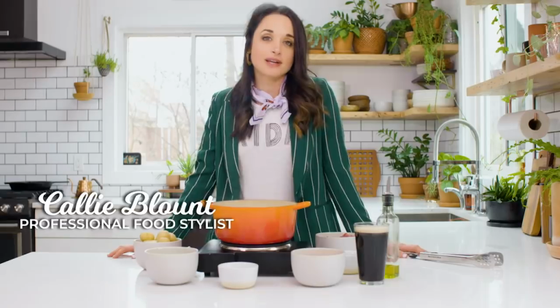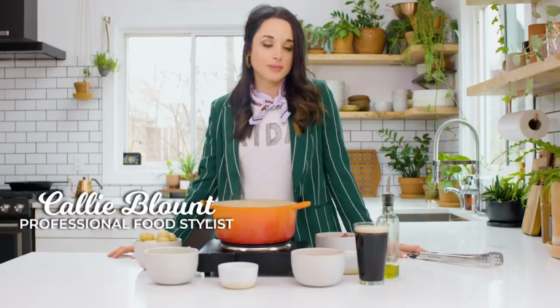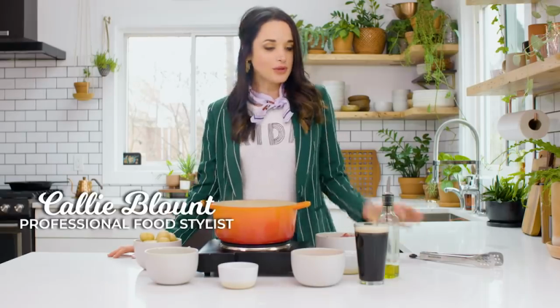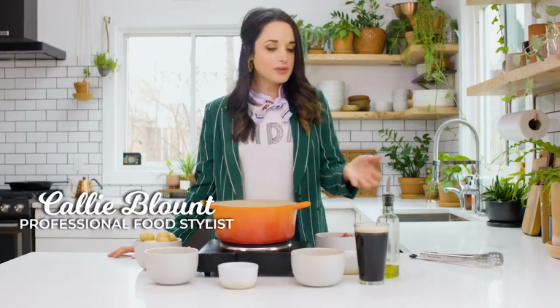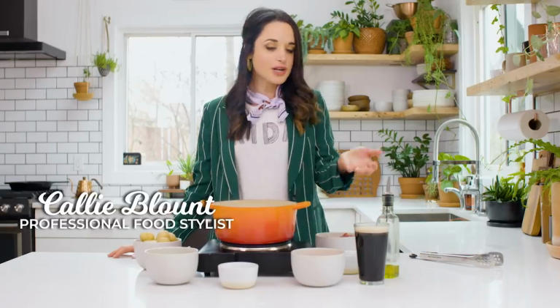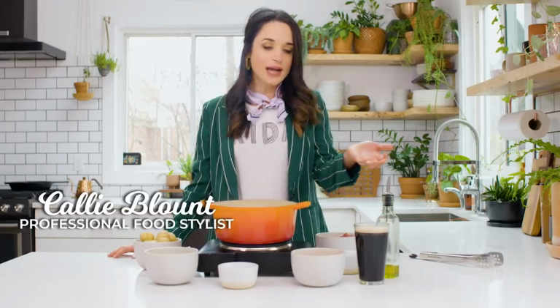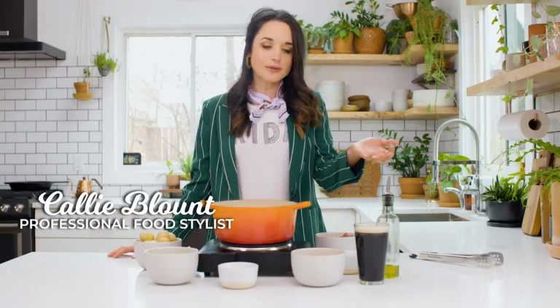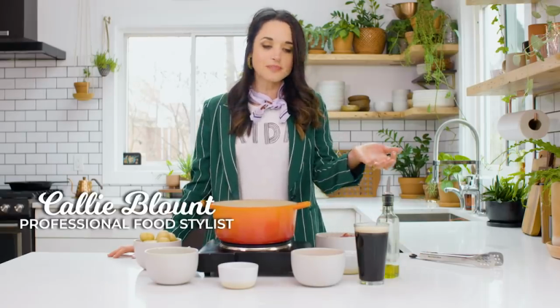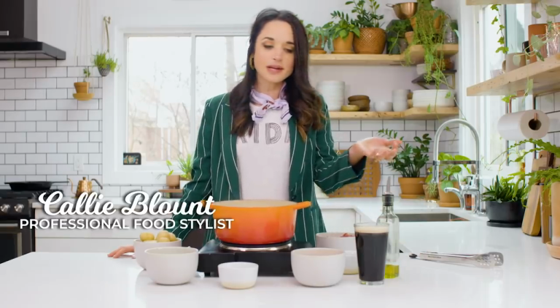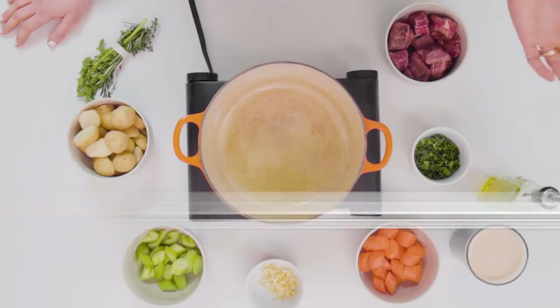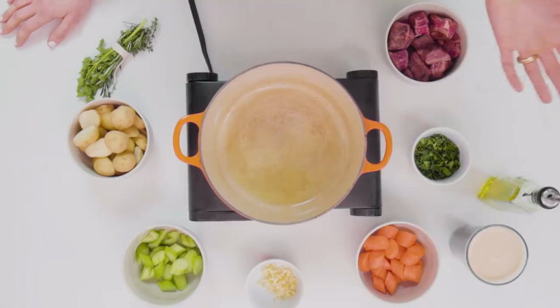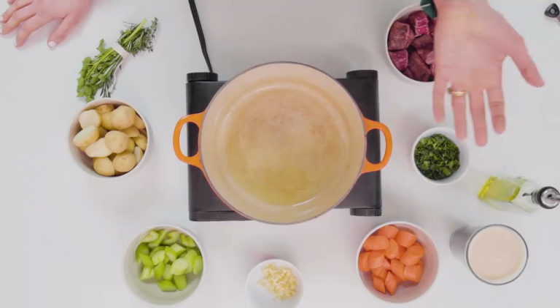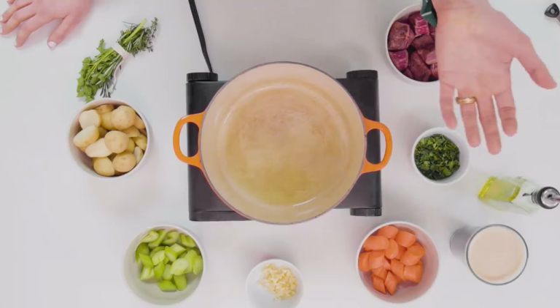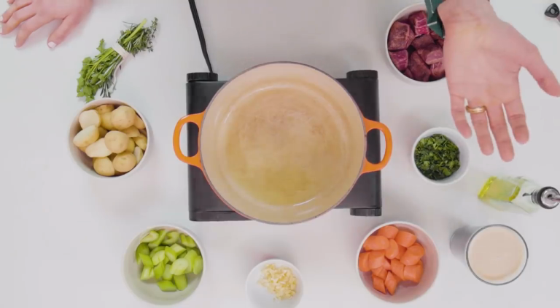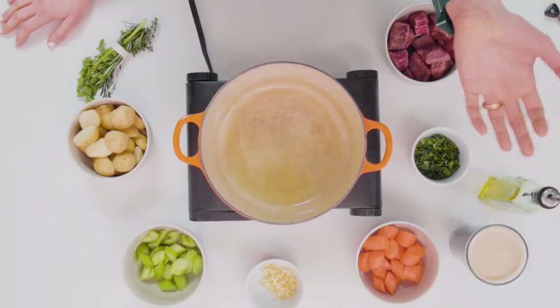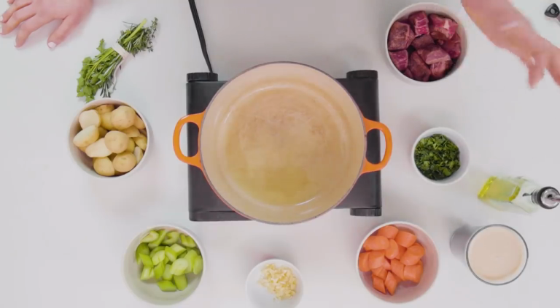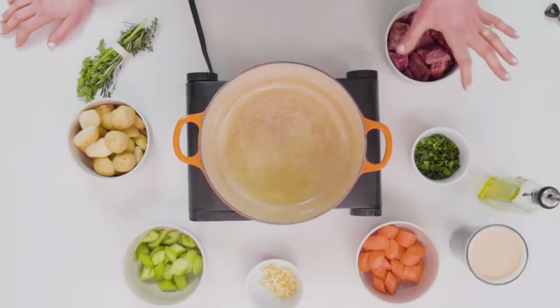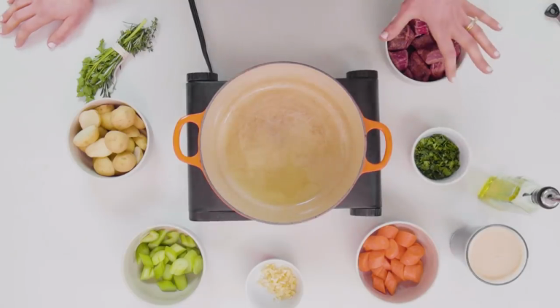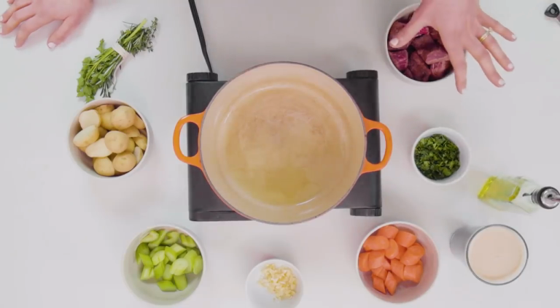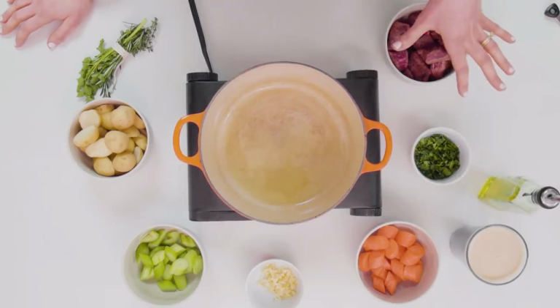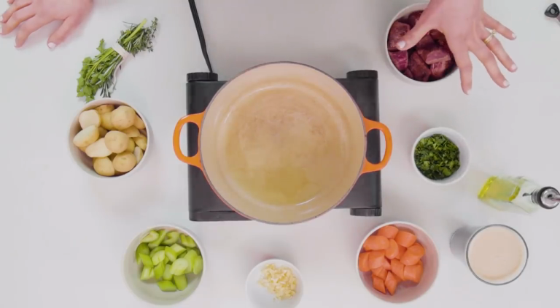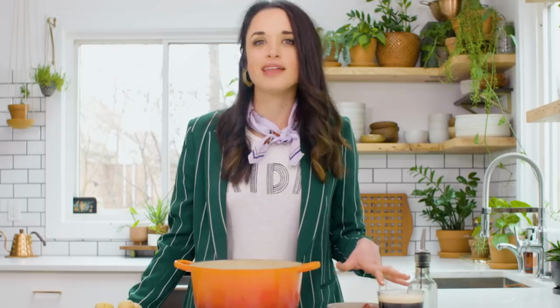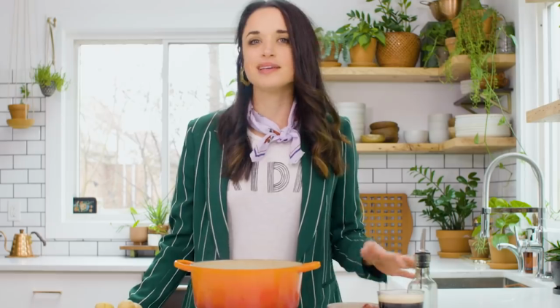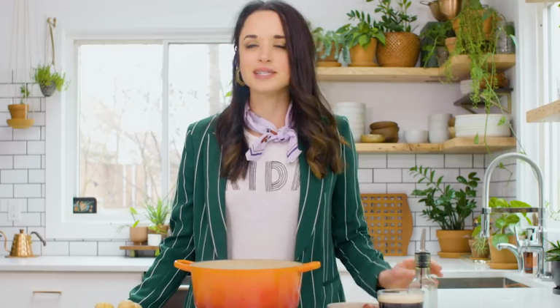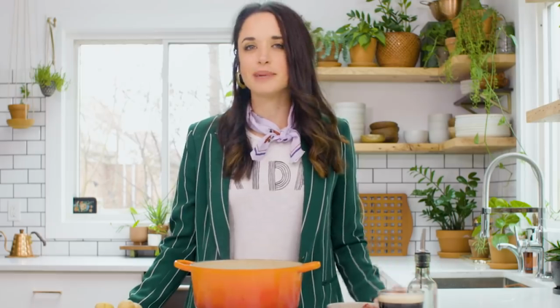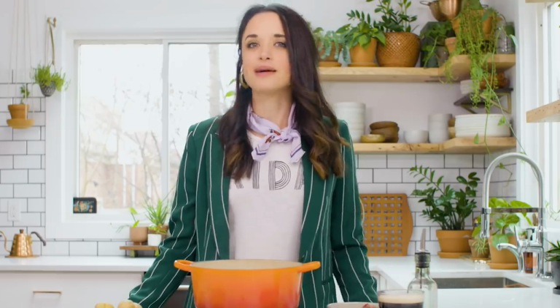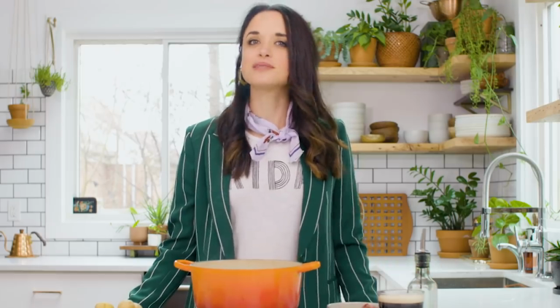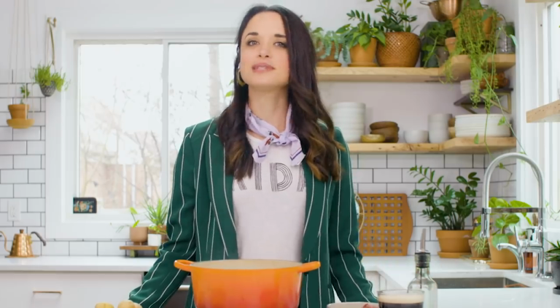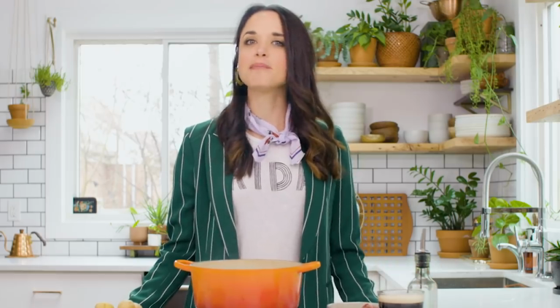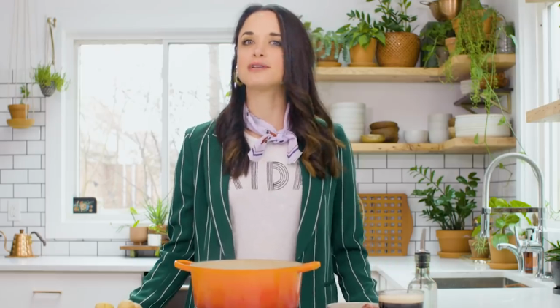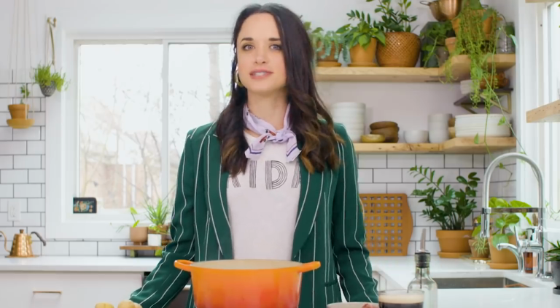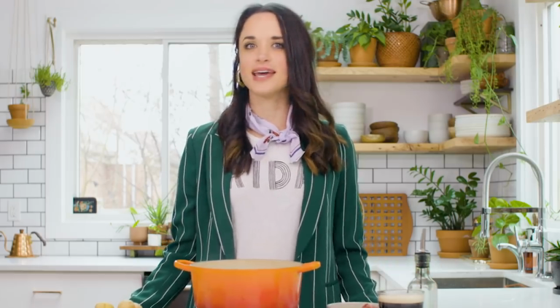I've got some beautiful dark Irish beer, some vegetables, beautiful cuts of beef. I think it's gonna be an awesome St. Patrick's Day.